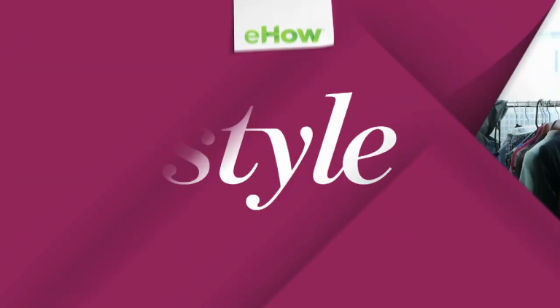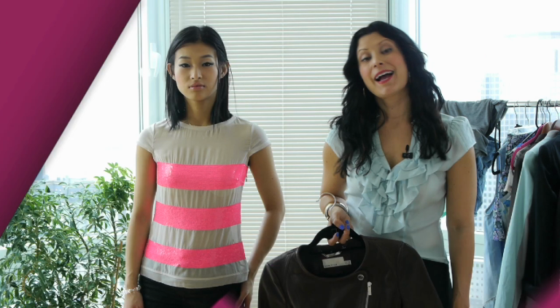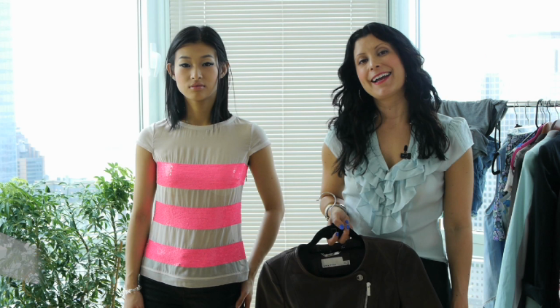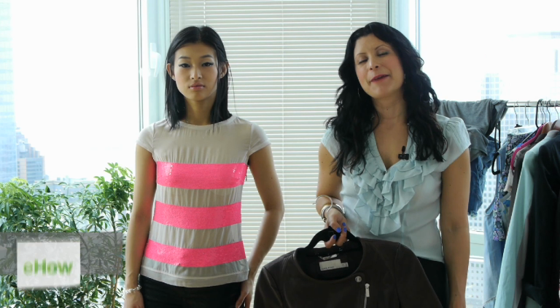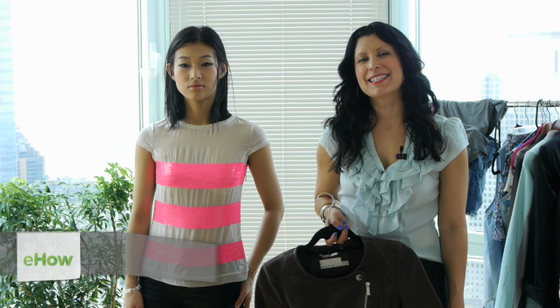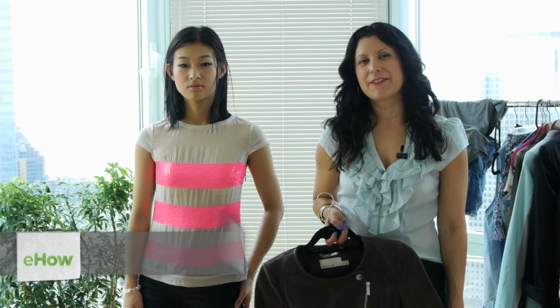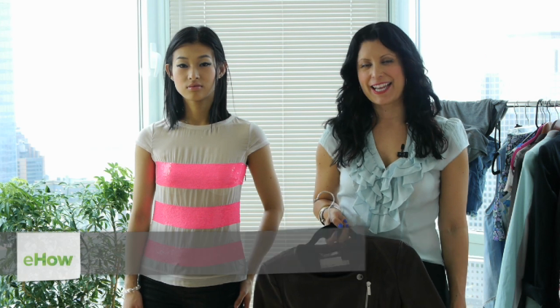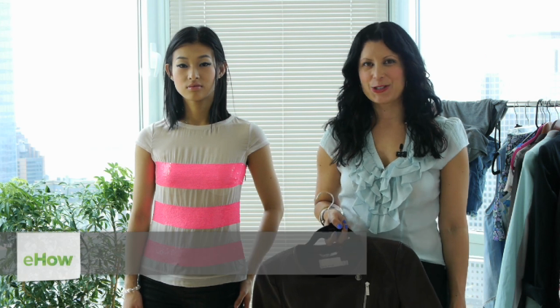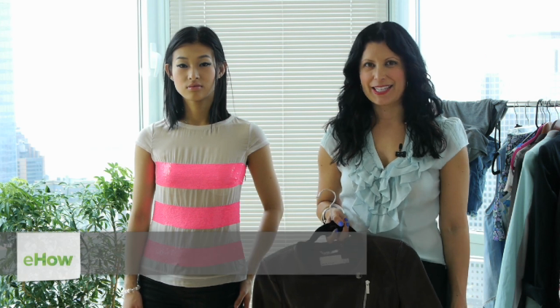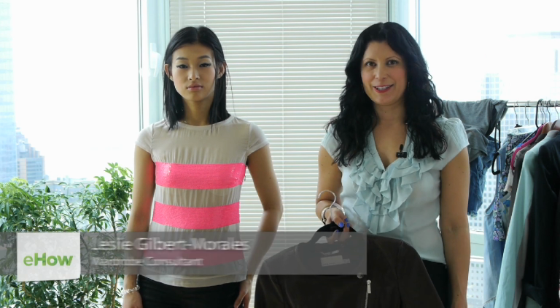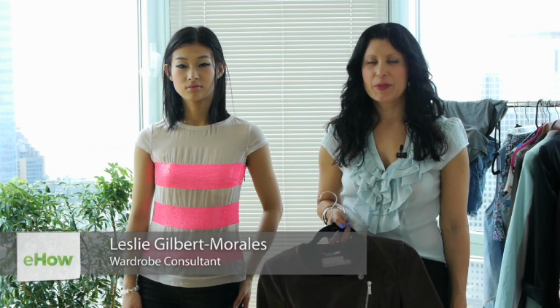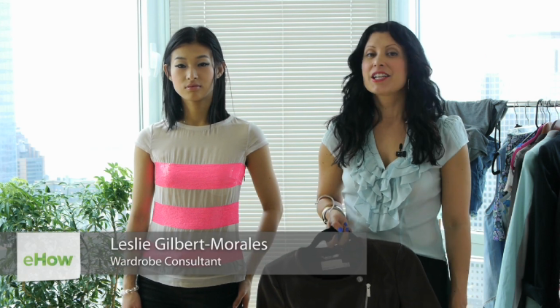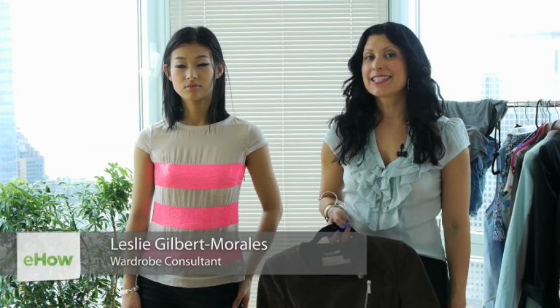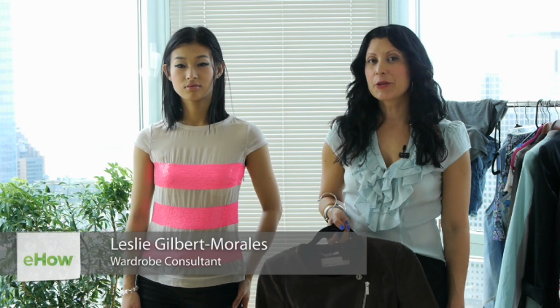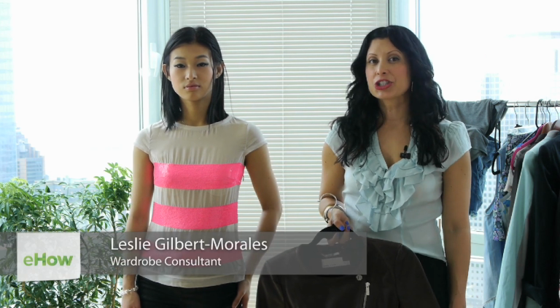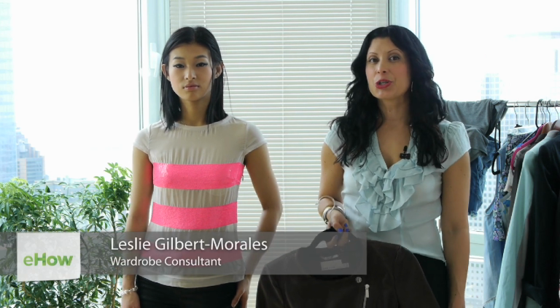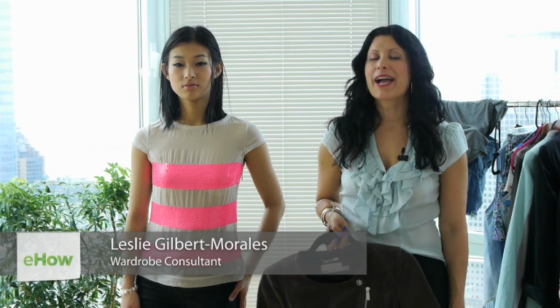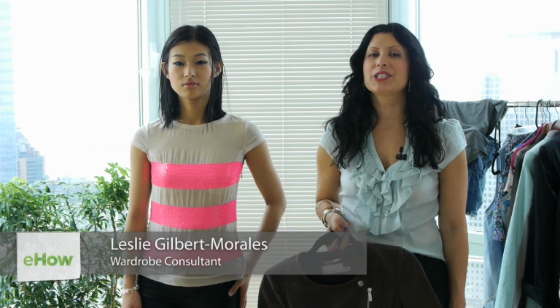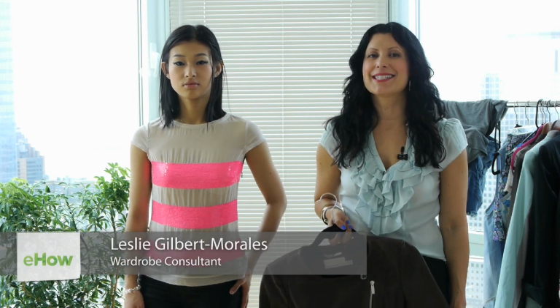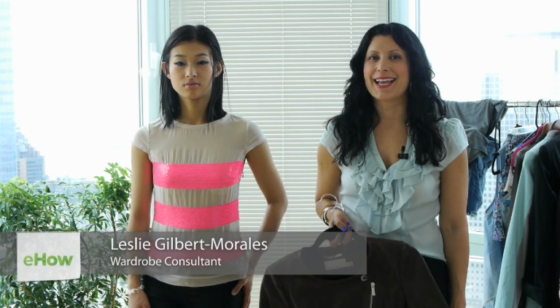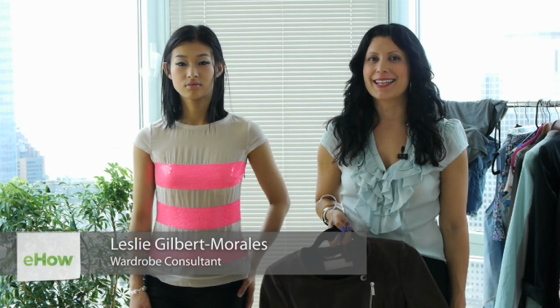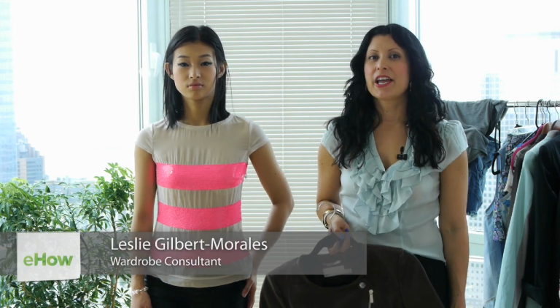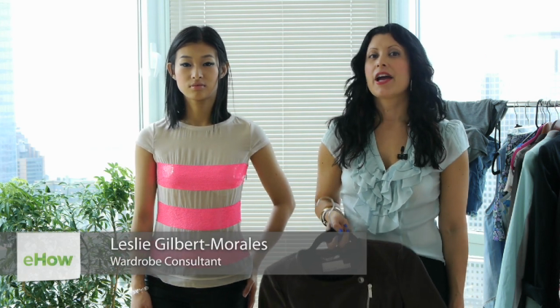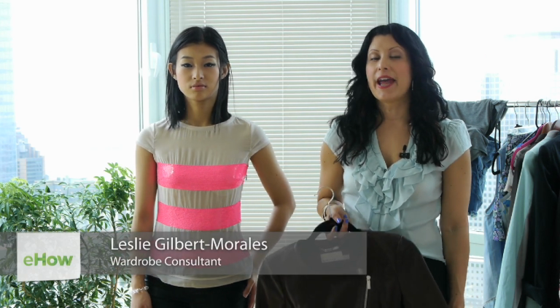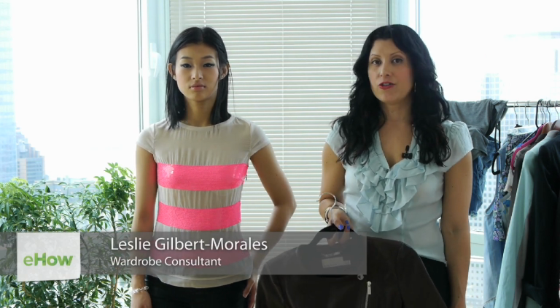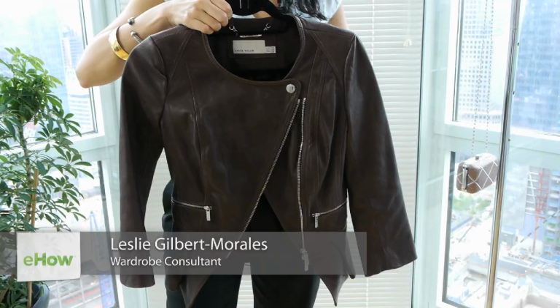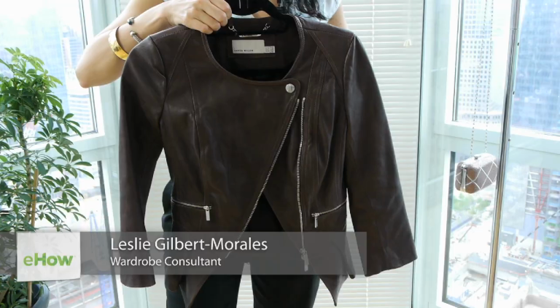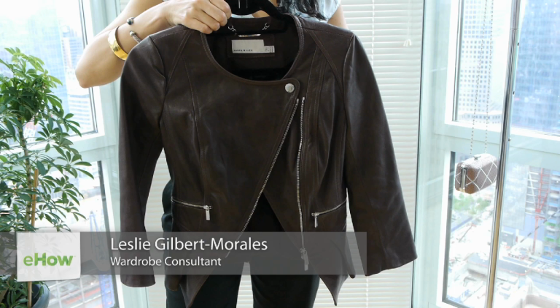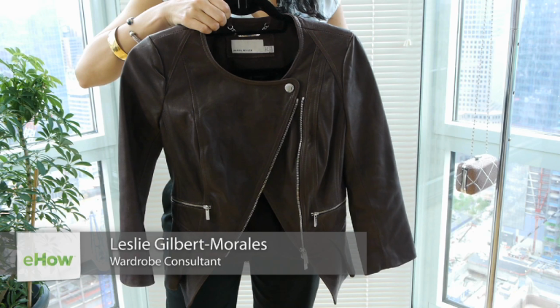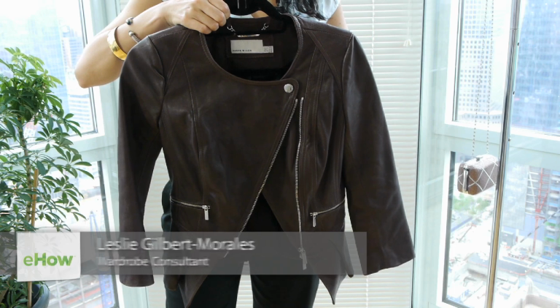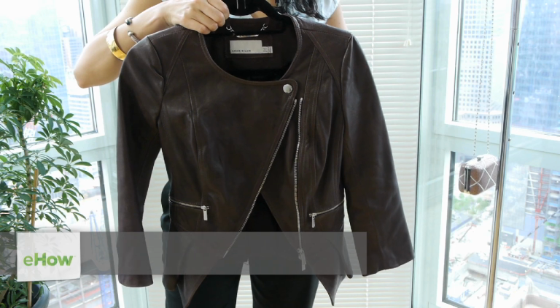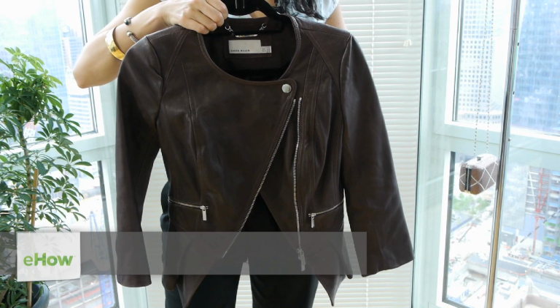Hi, I'm Leslie of Enhance Your Style. Today I'm going to show you how to design an outfit around a leather jacket.